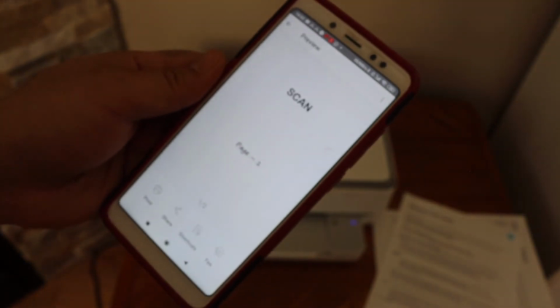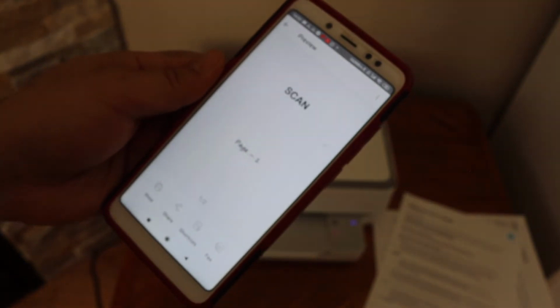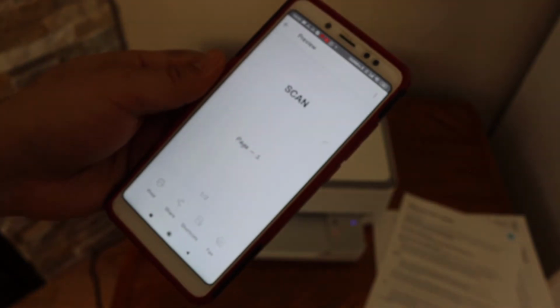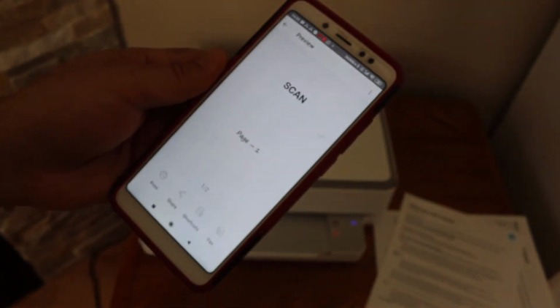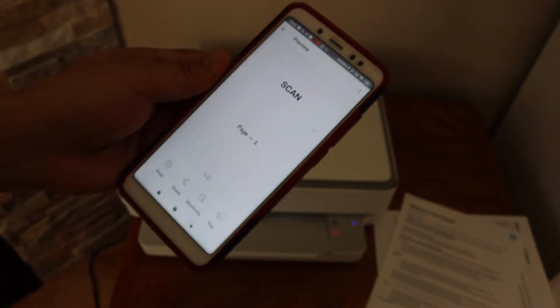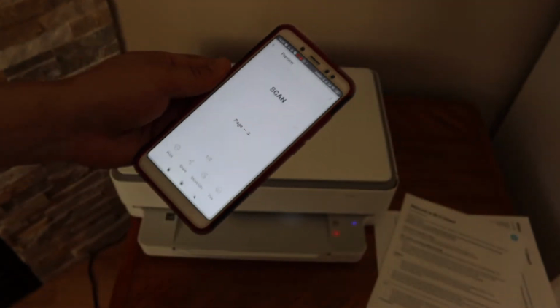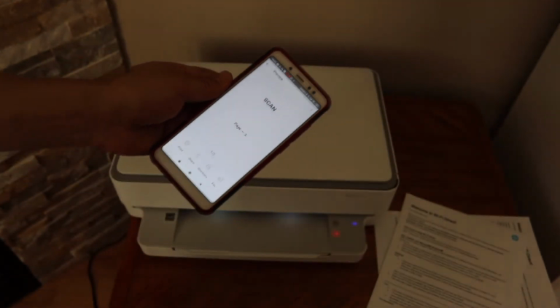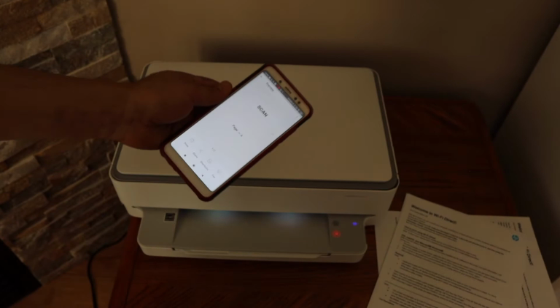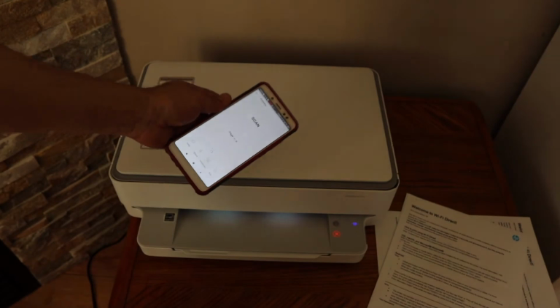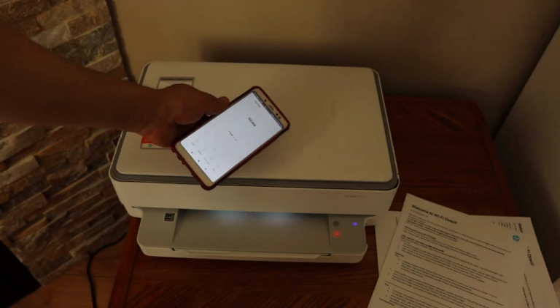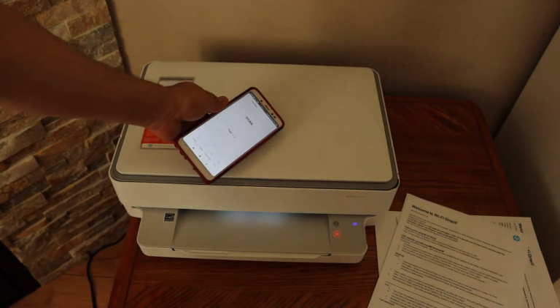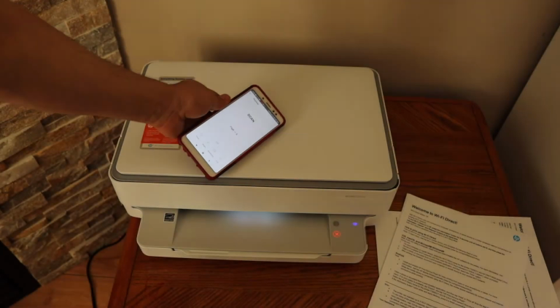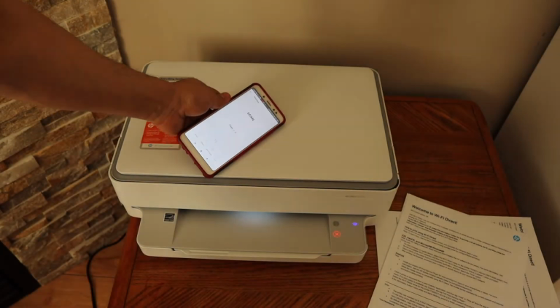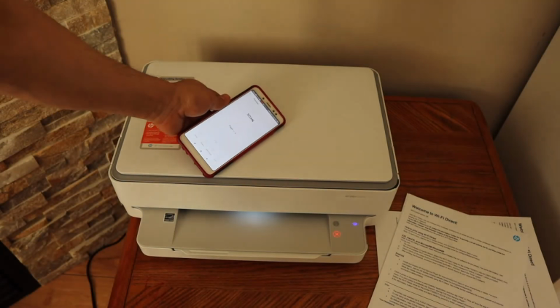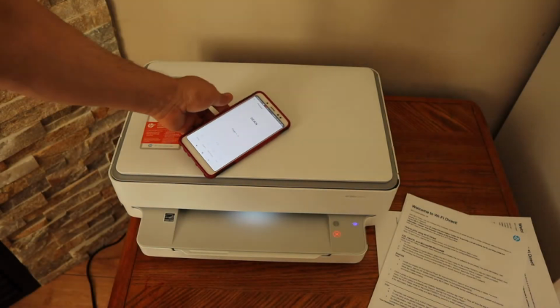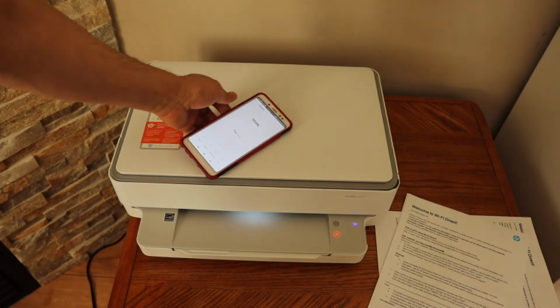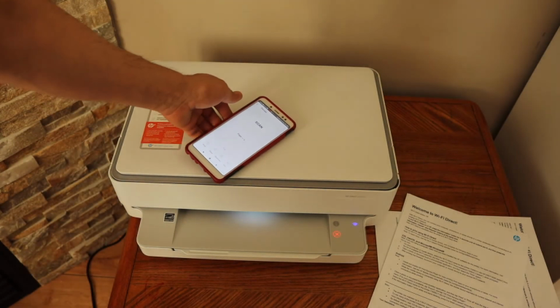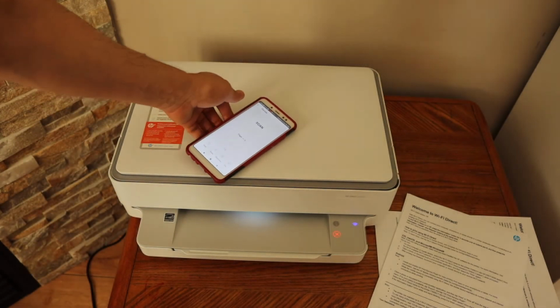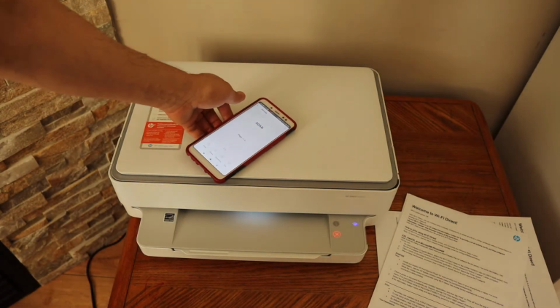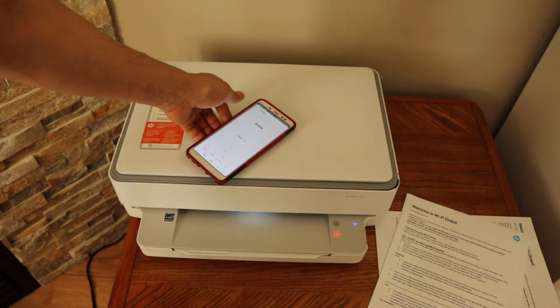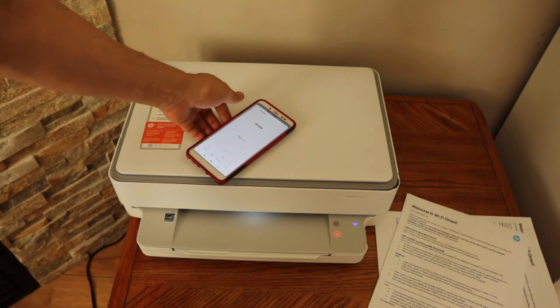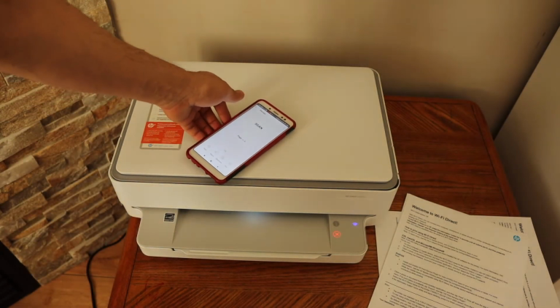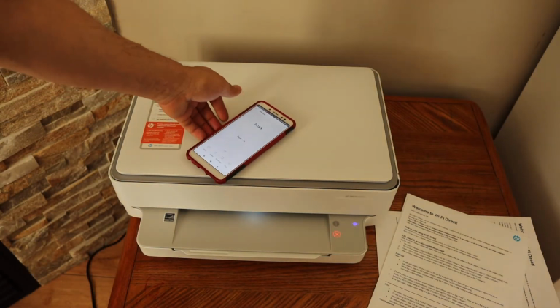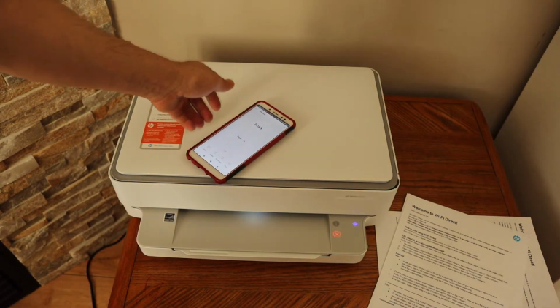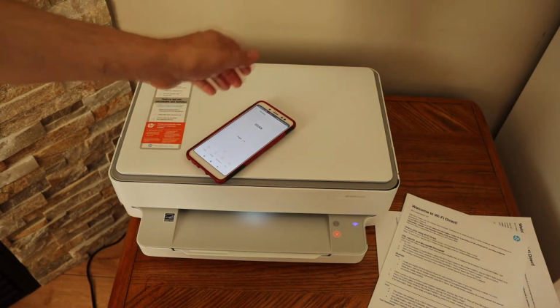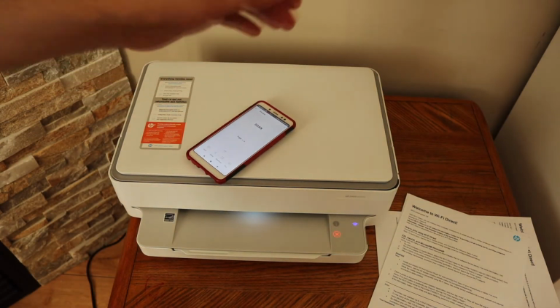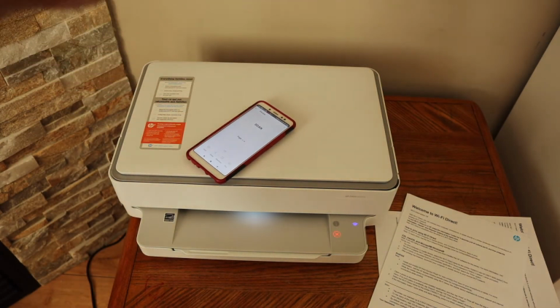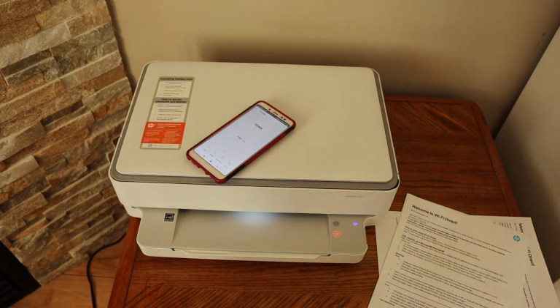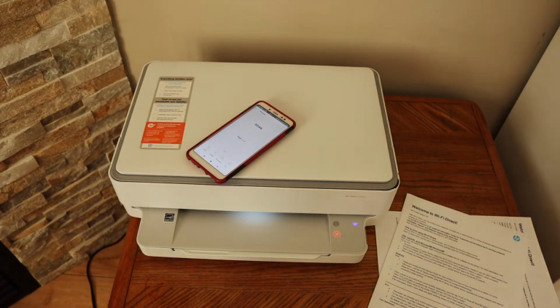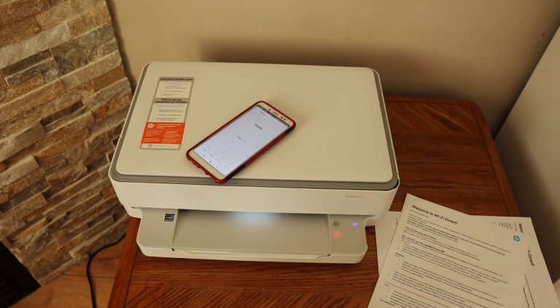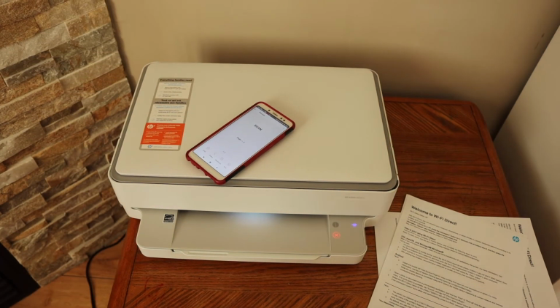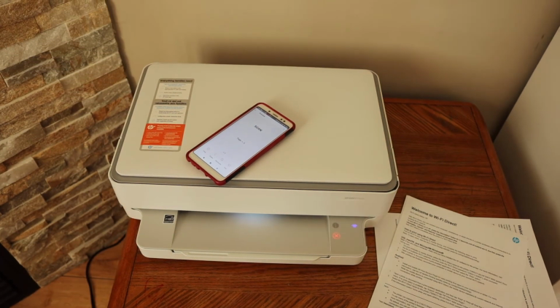This way we can do the Wi-Fi Direct setup and use it for wireless printing.